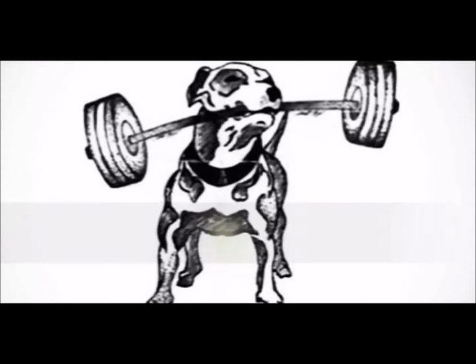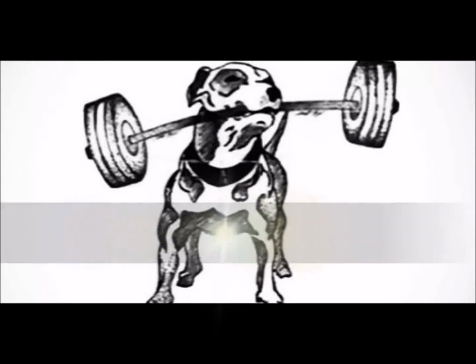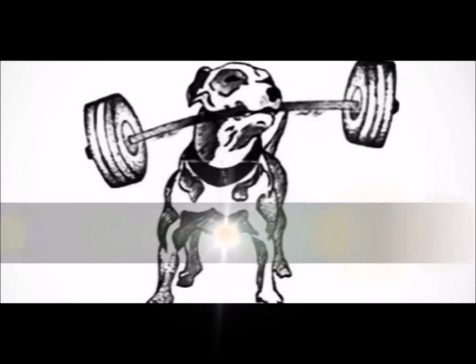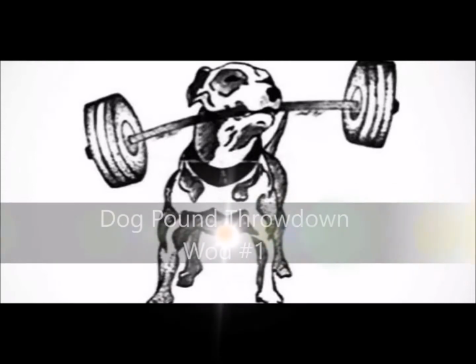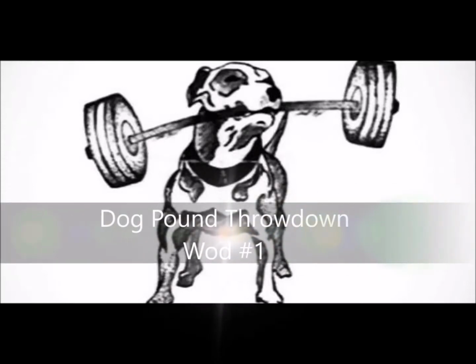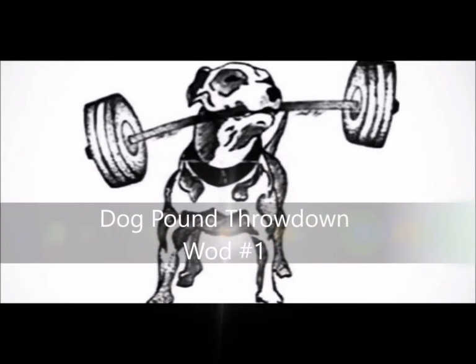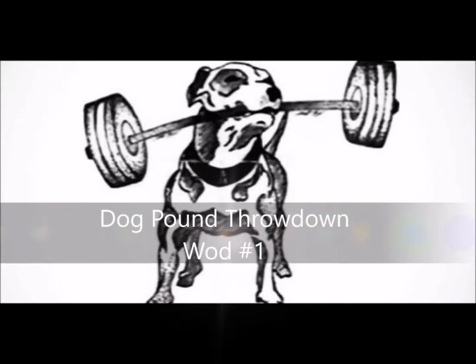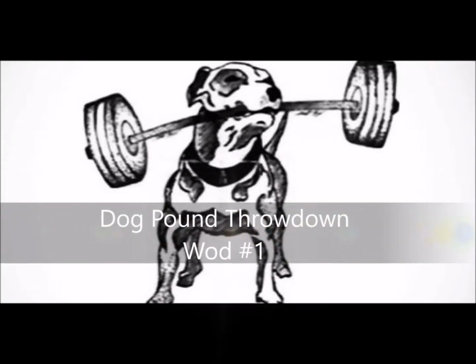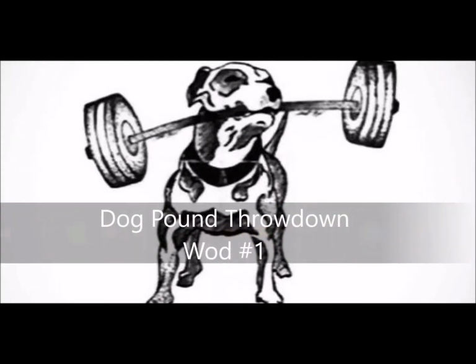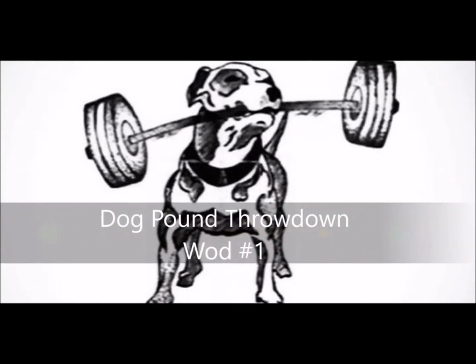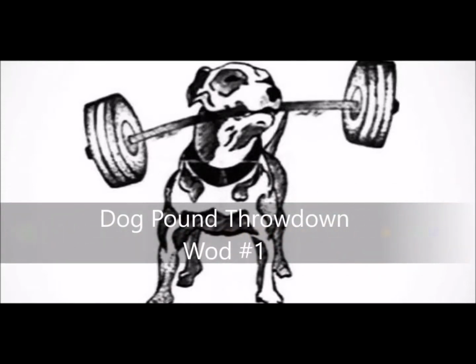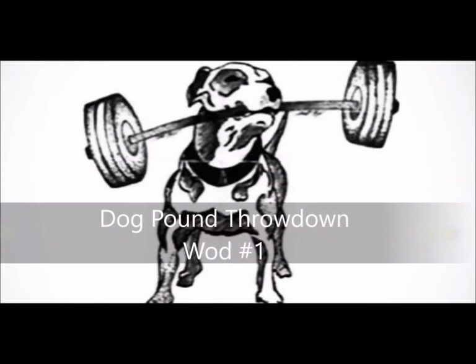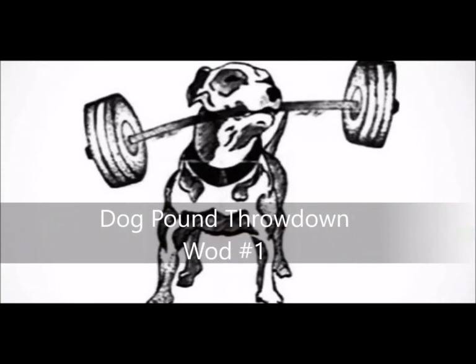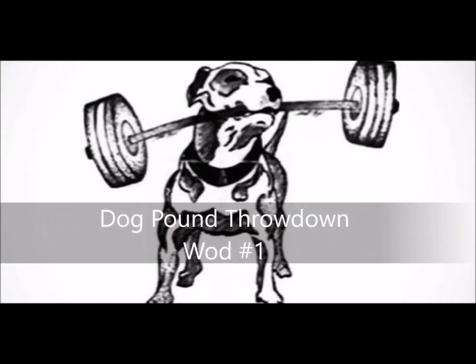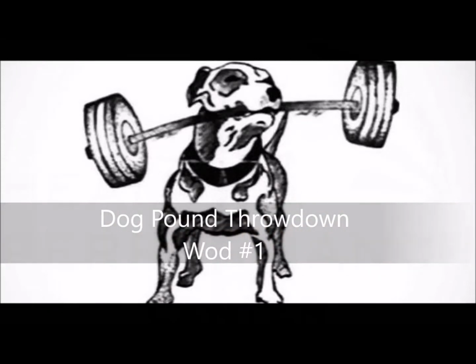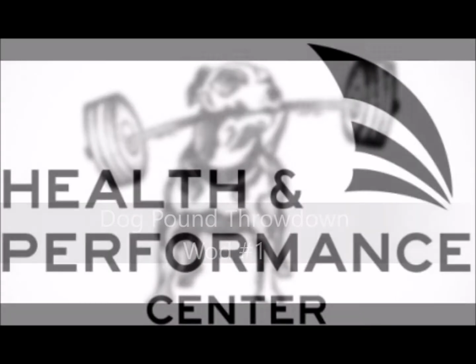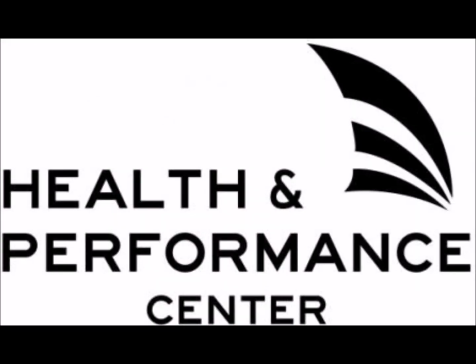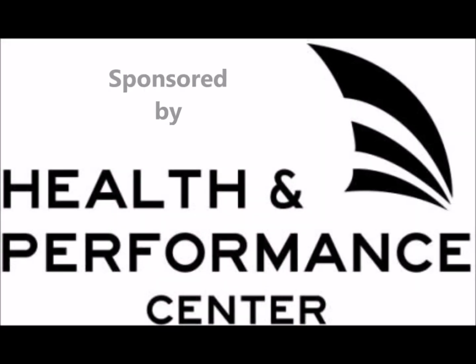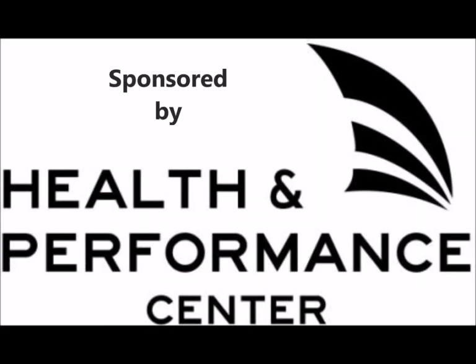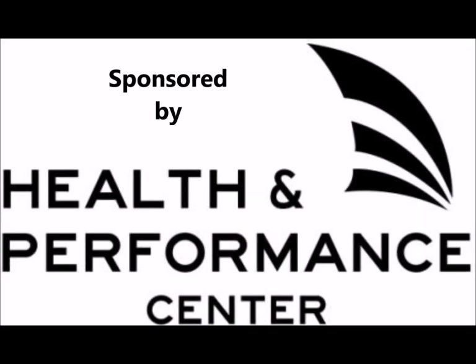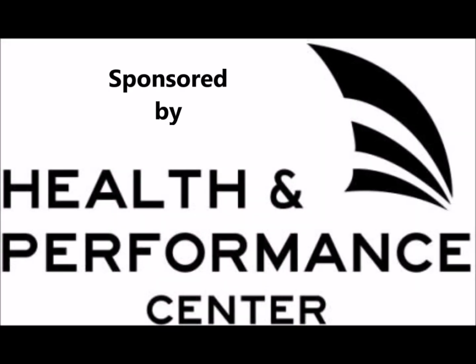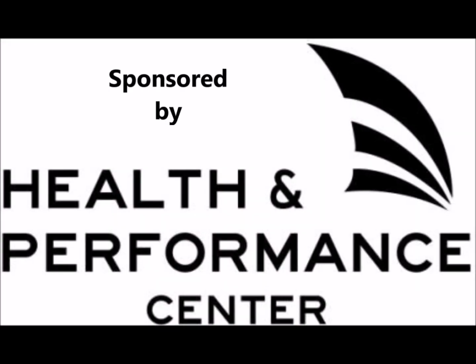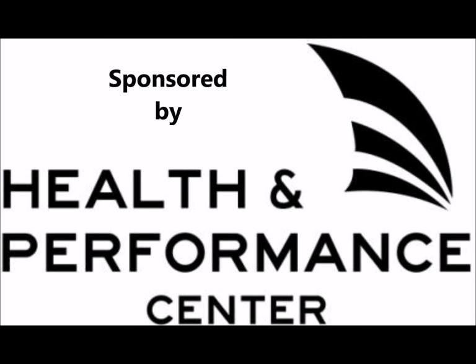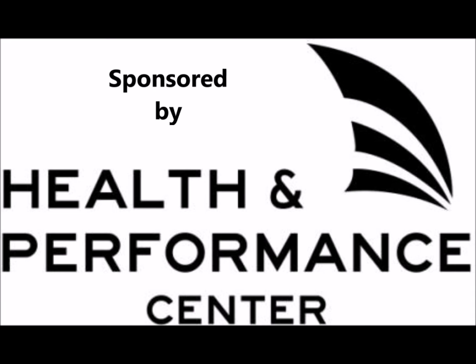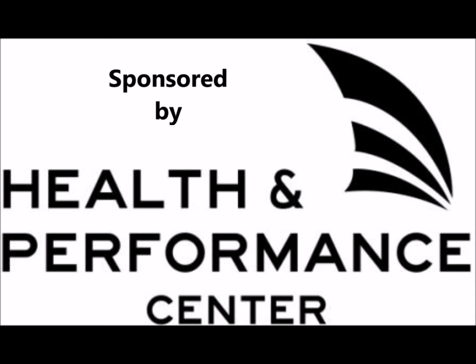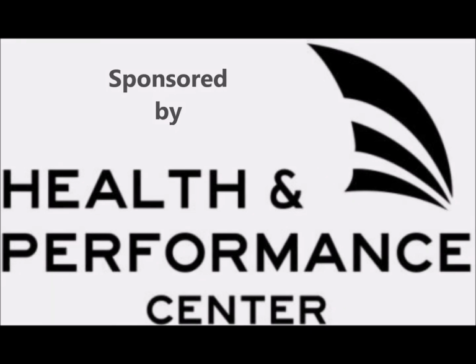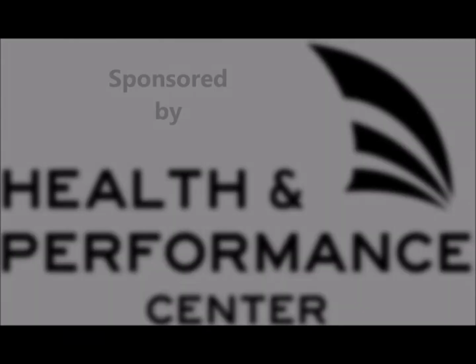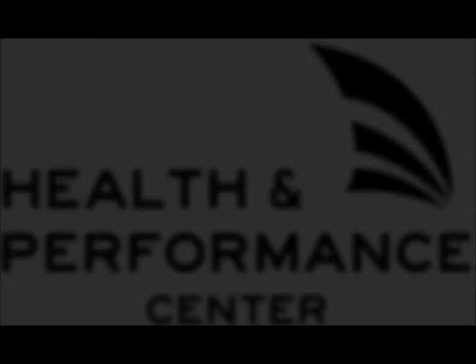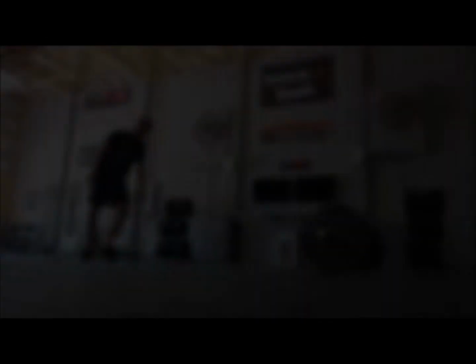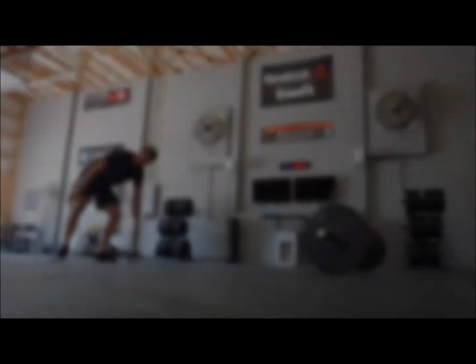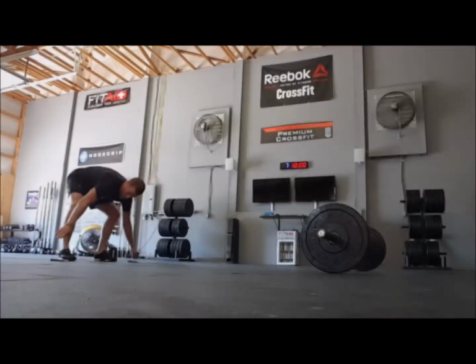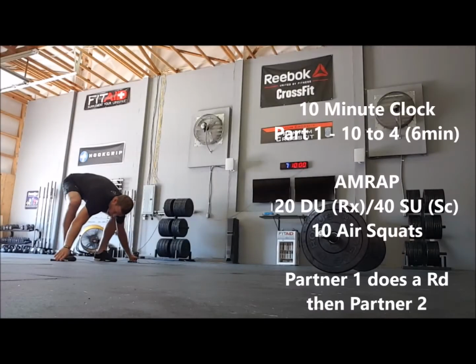This is the Dog Pound Throwdown WOD No. 1, sponsored by Health and Performance Center.